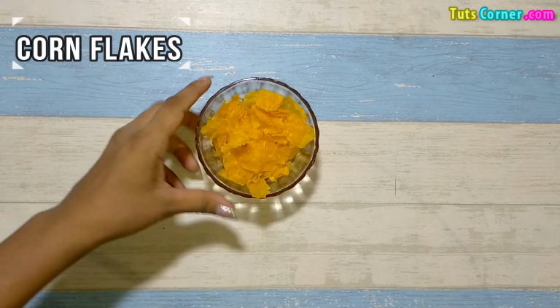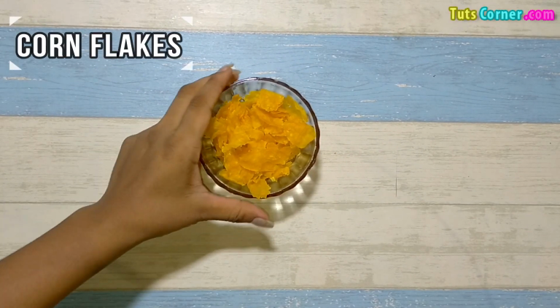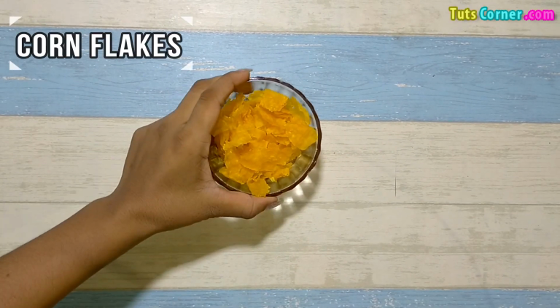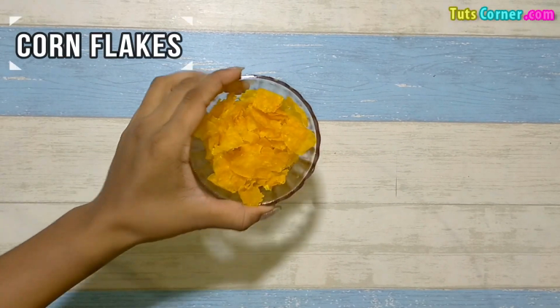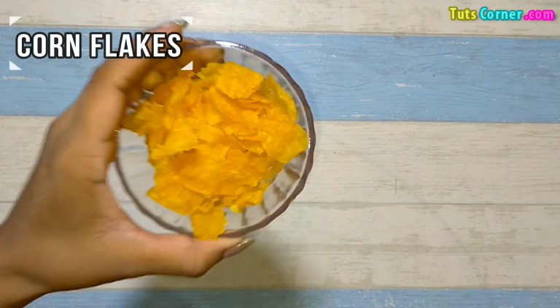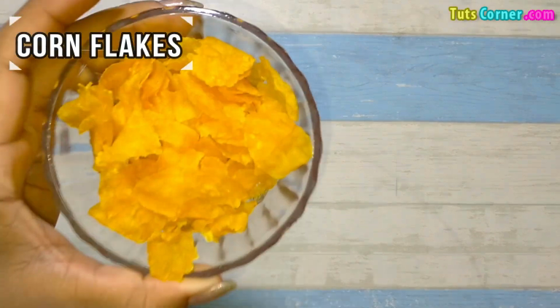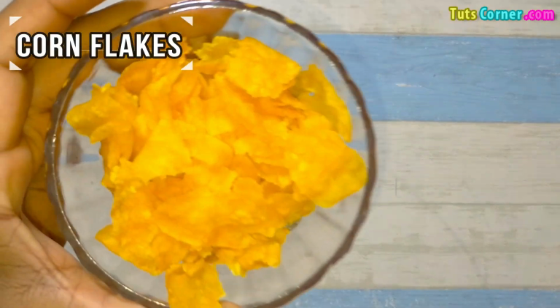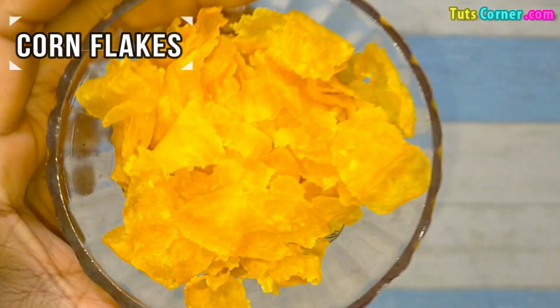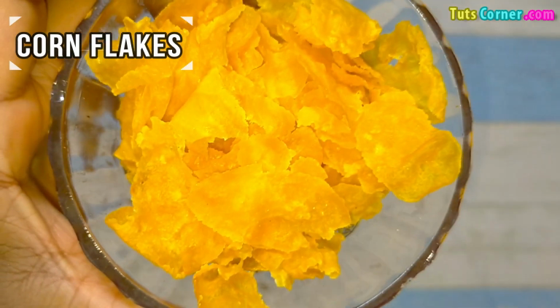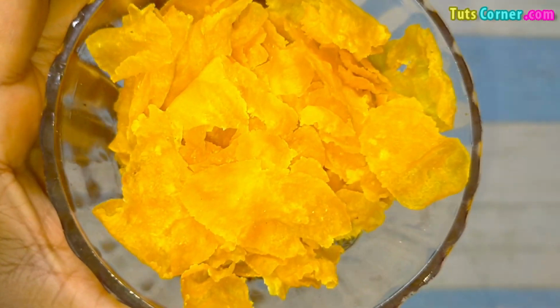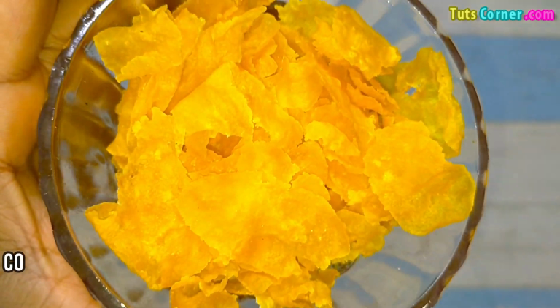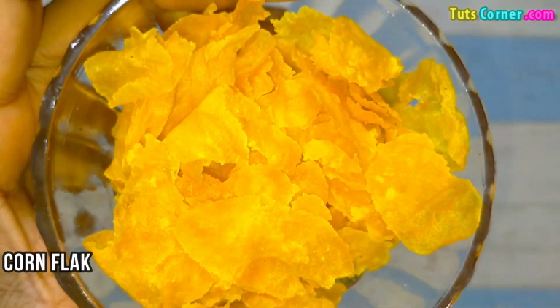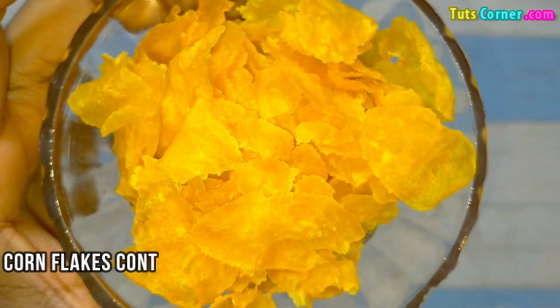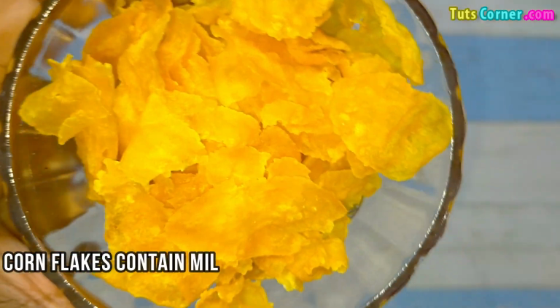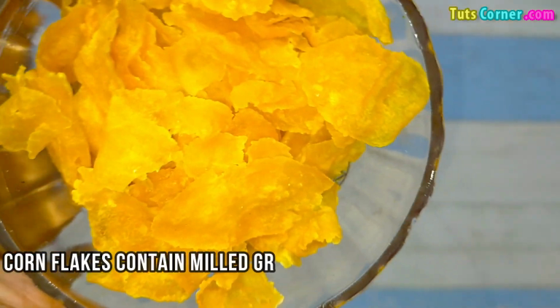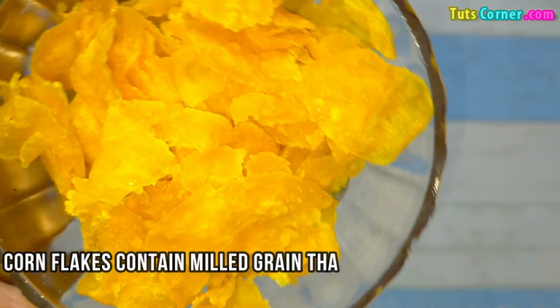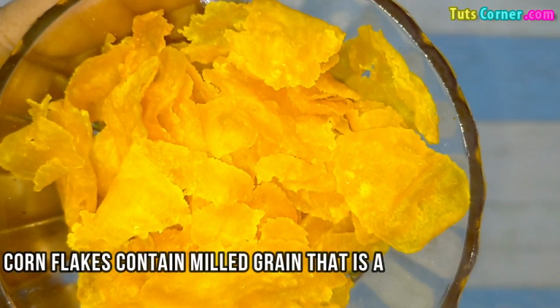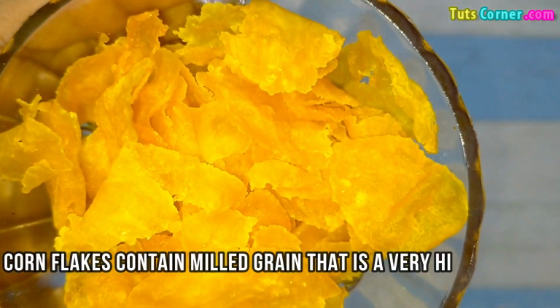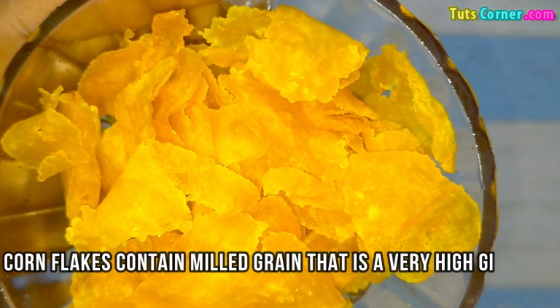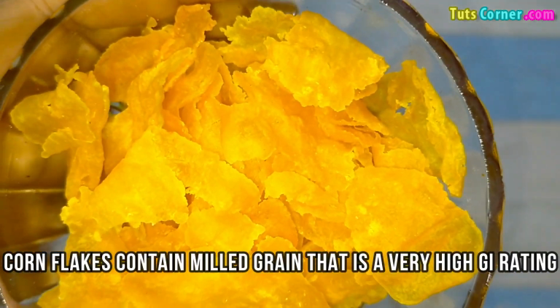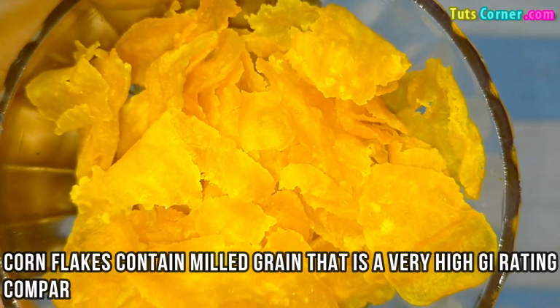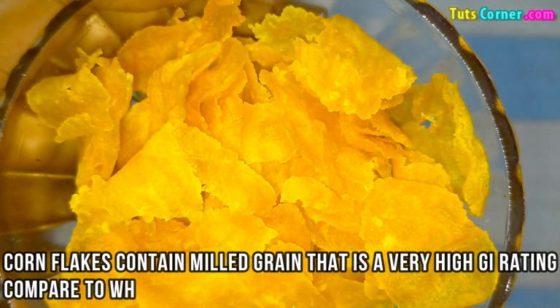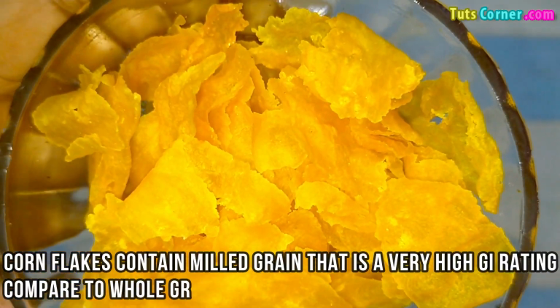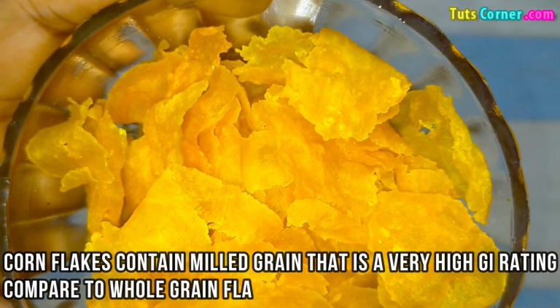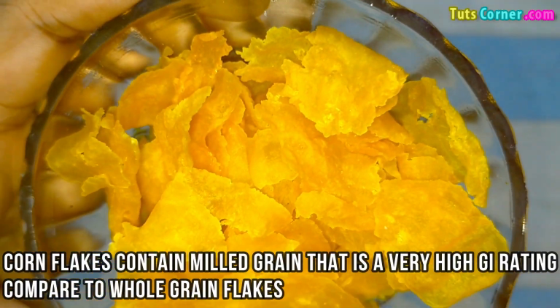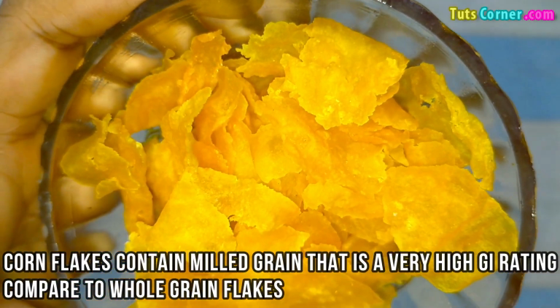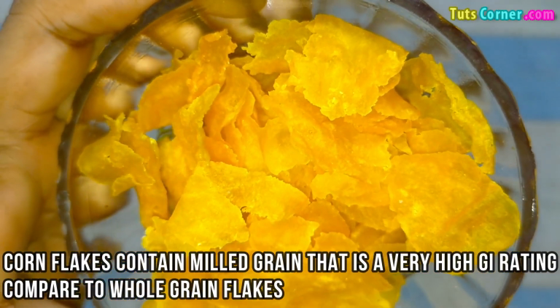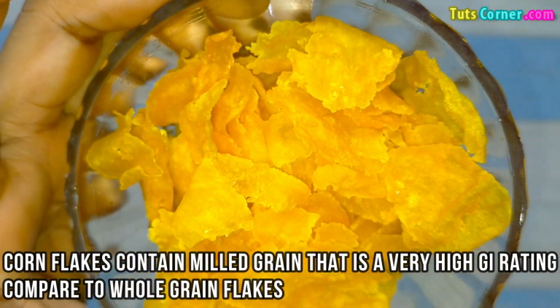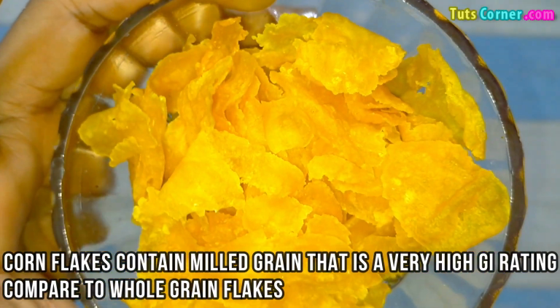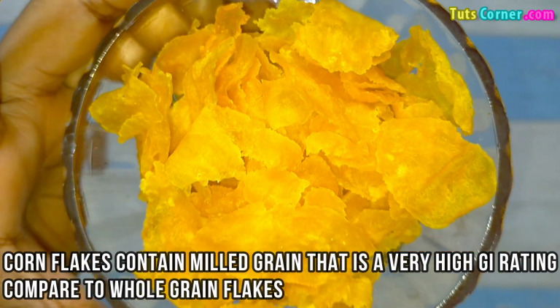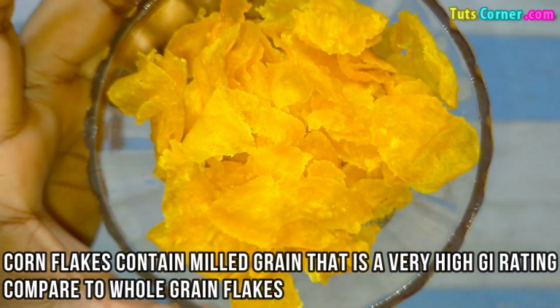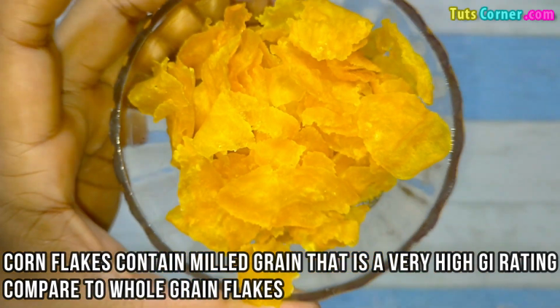Next are the corn flakes. Corn flakes contain milled grain that has a very high GI rating compared to whole grain flakes.